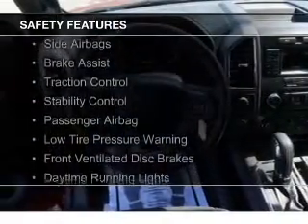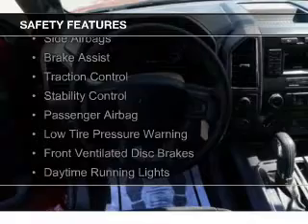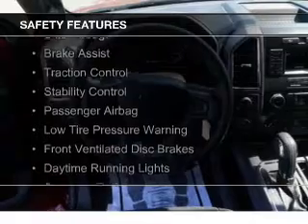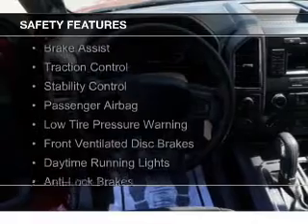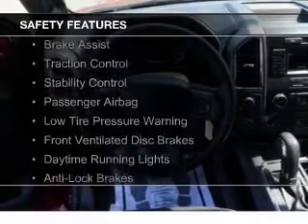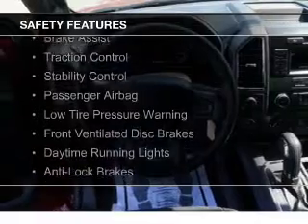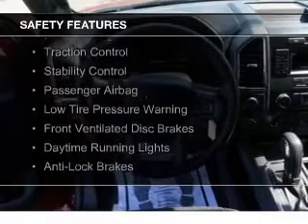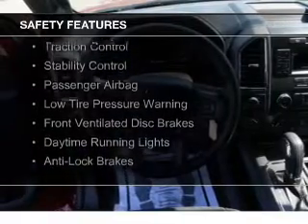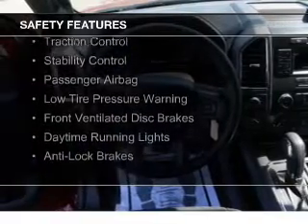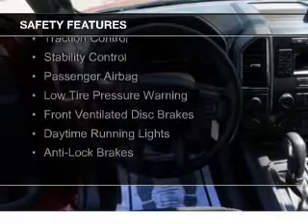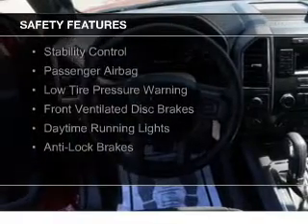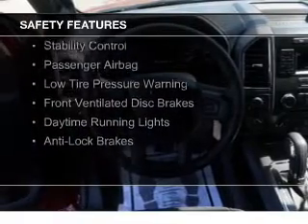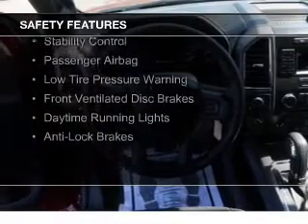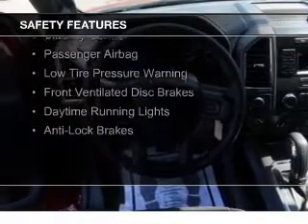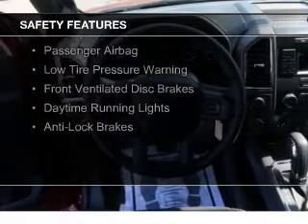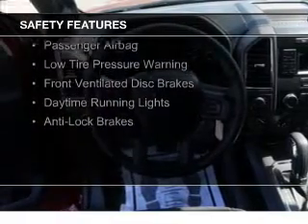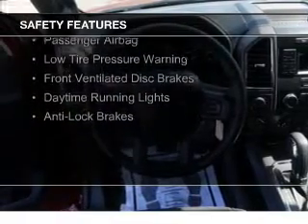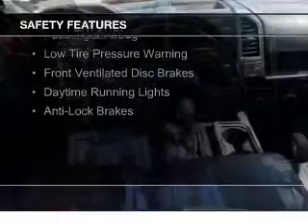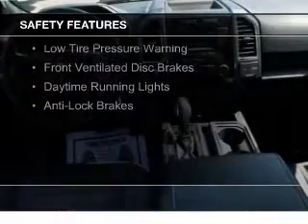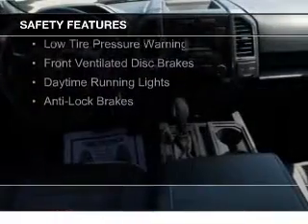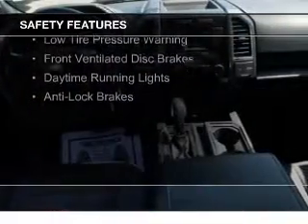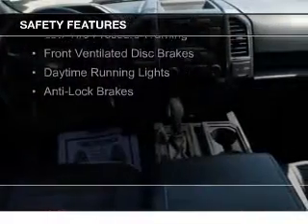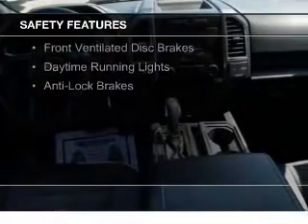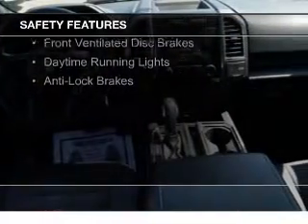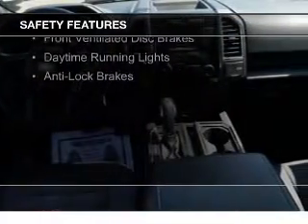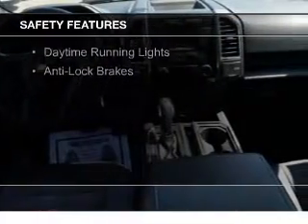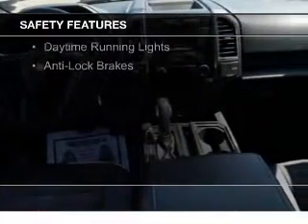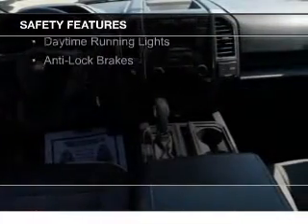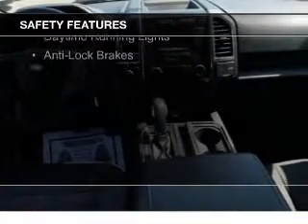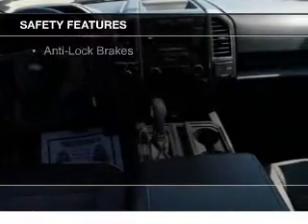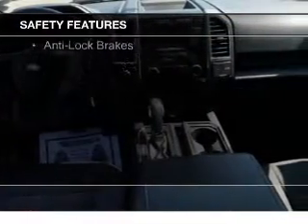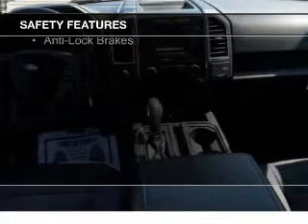Curtain head airbags, side airbags, brake assist, traction control, and stability control.